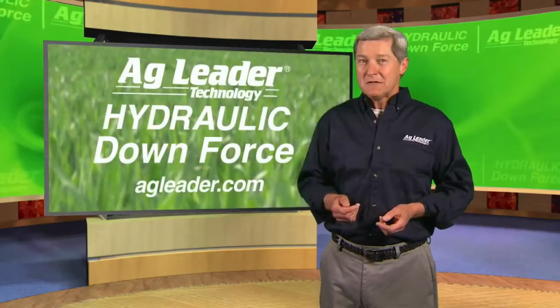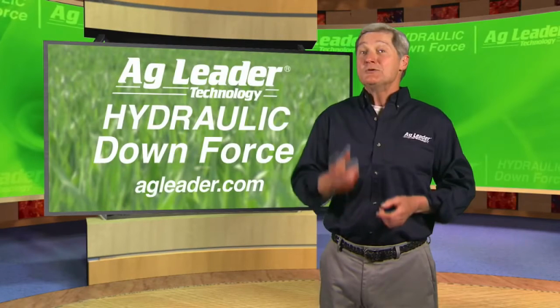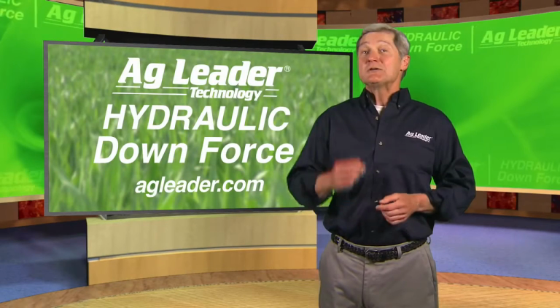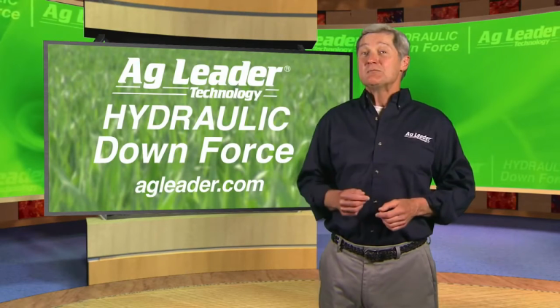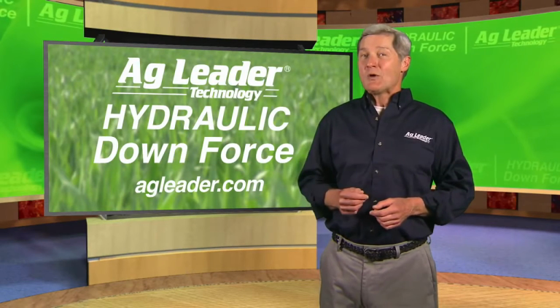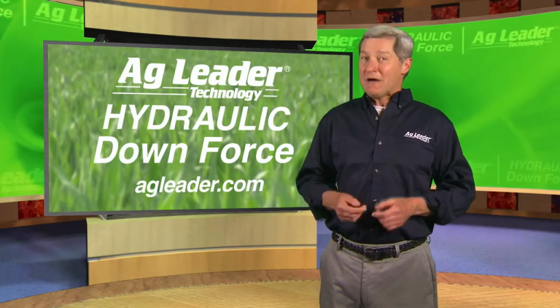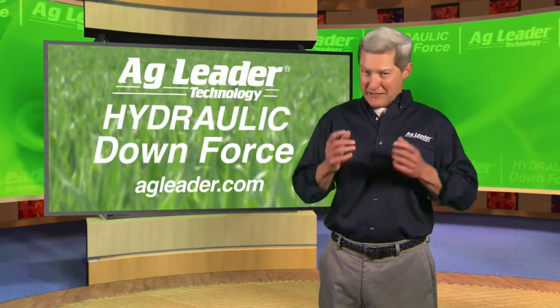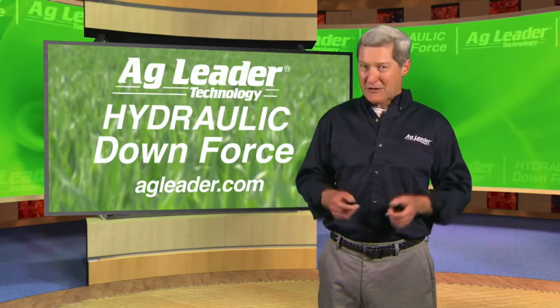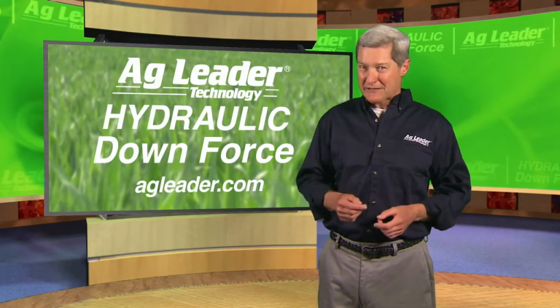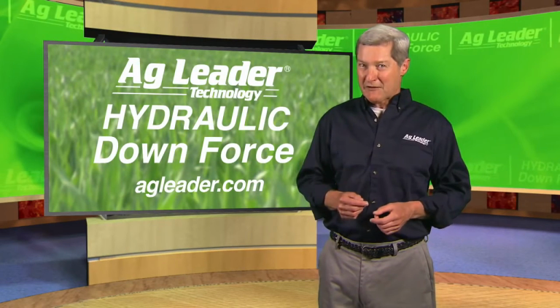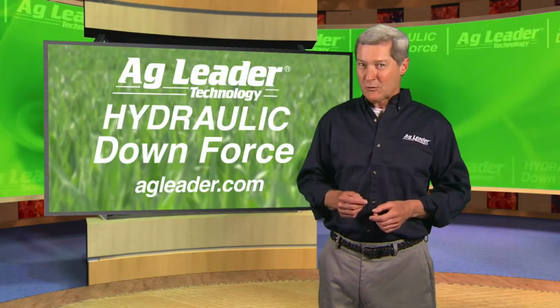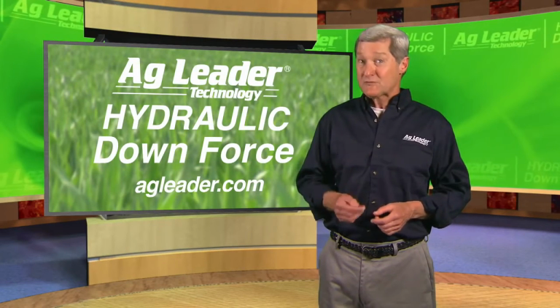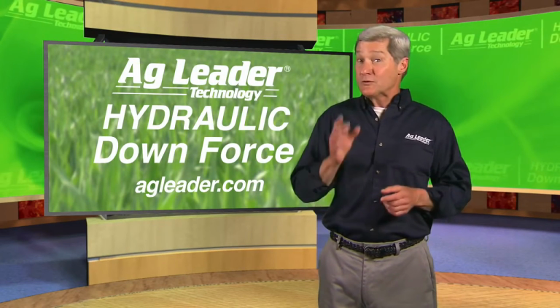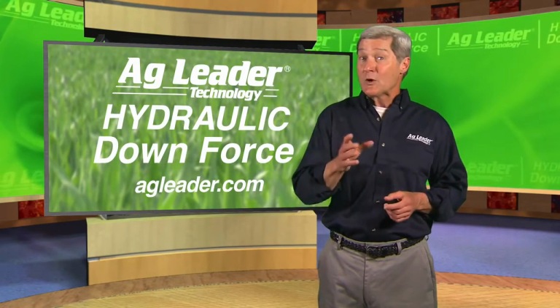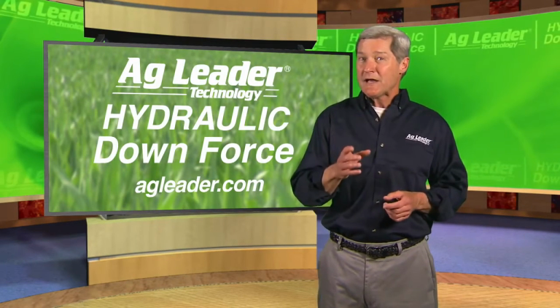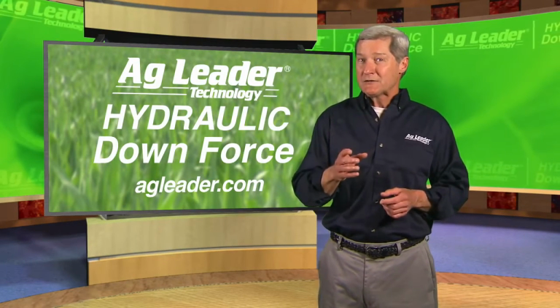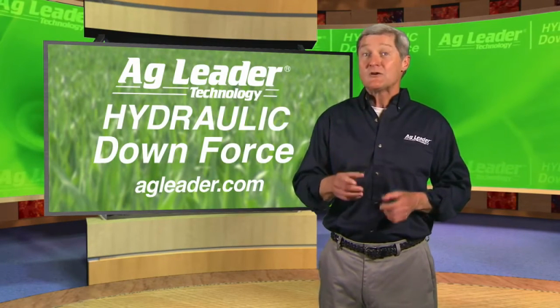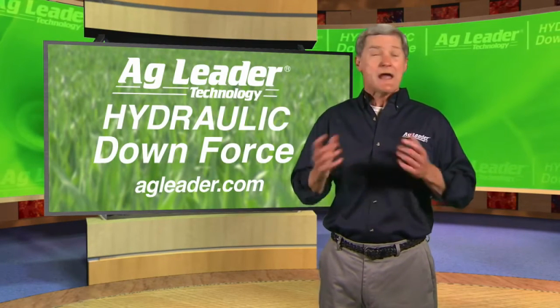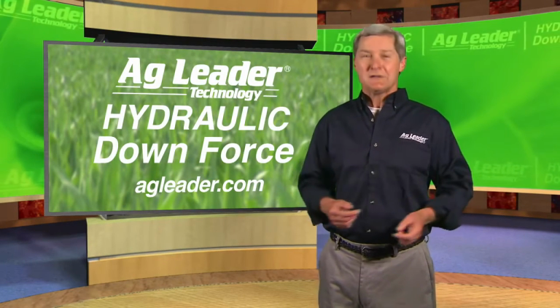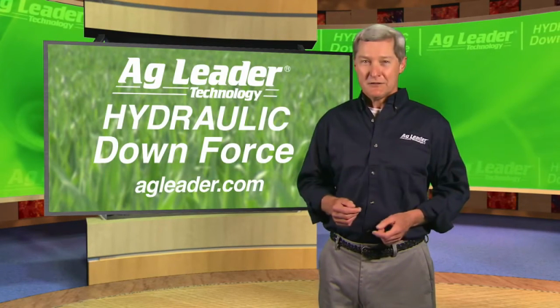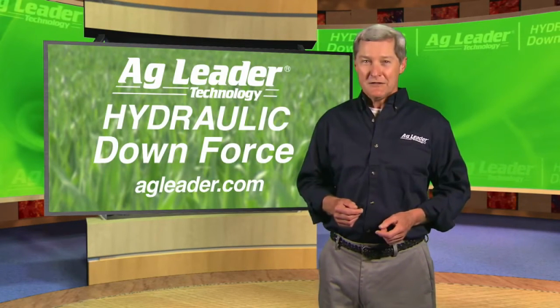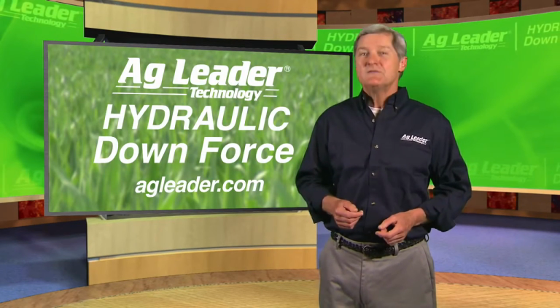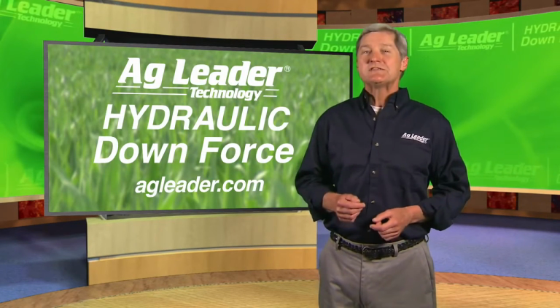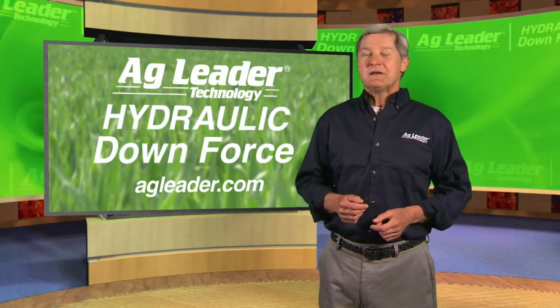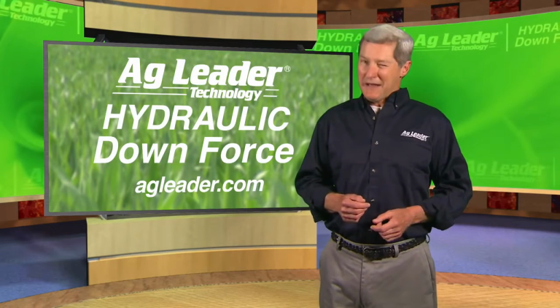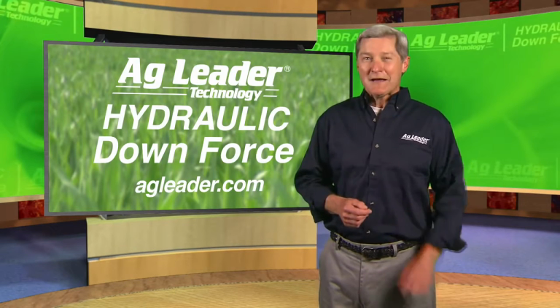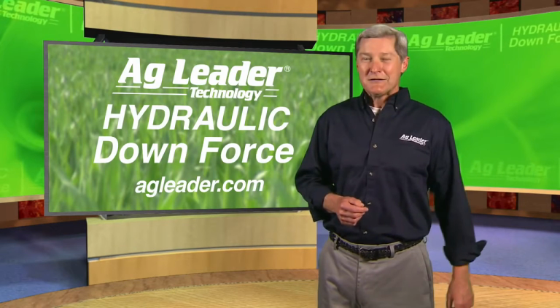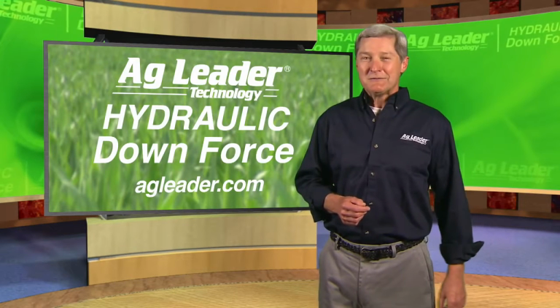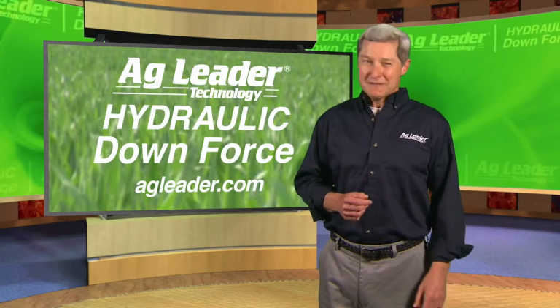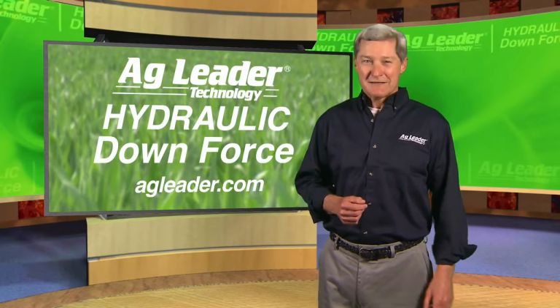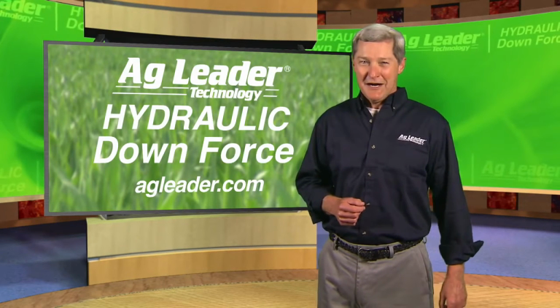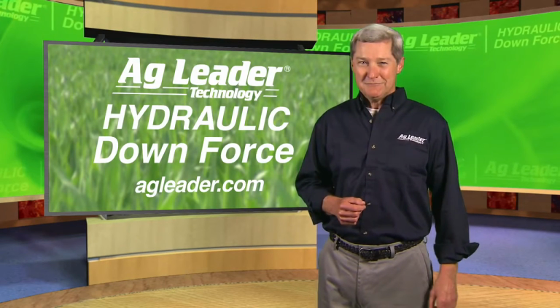You can learn more about hydraulic downforce for your planter from AgLeader. Visit AgLeader.com.